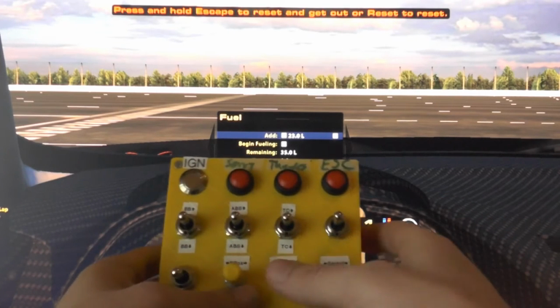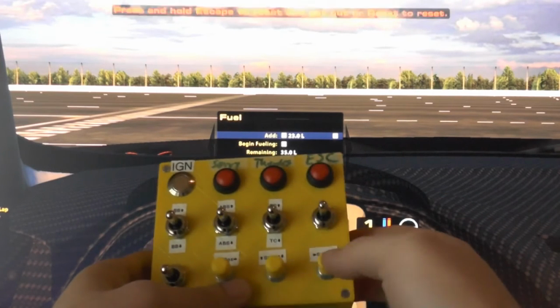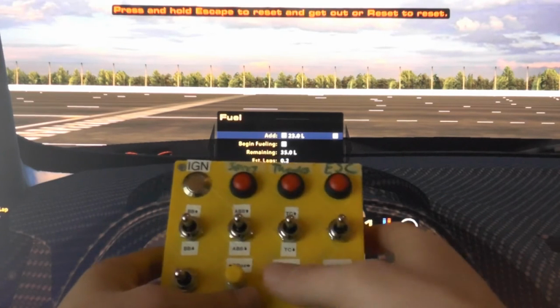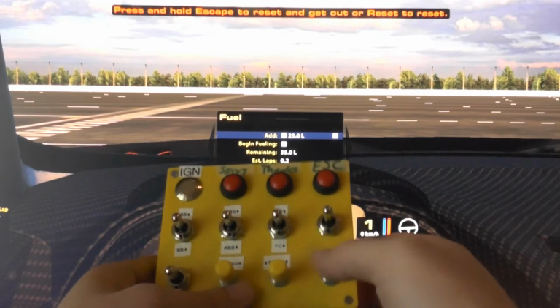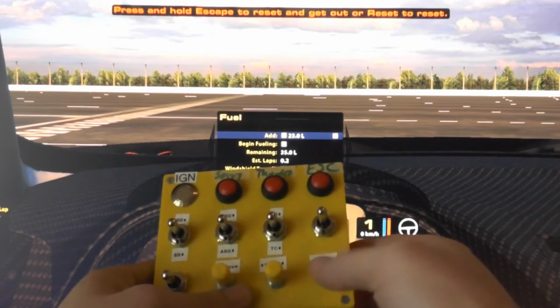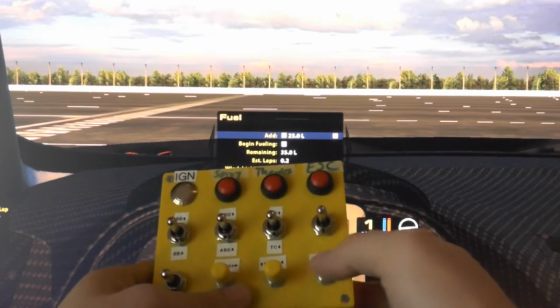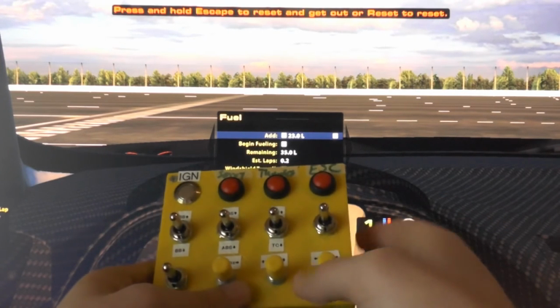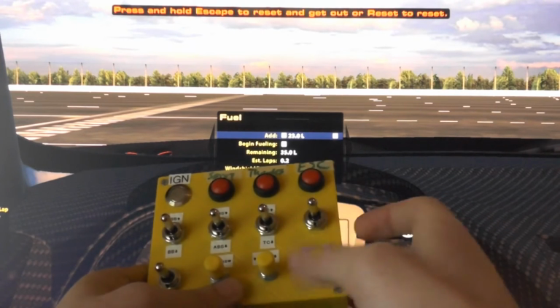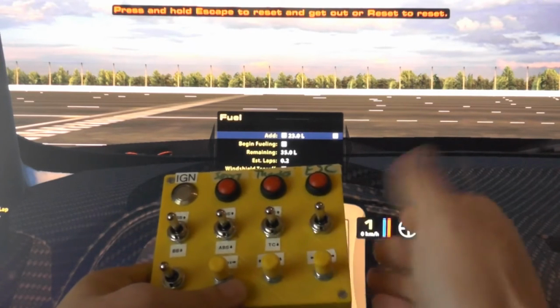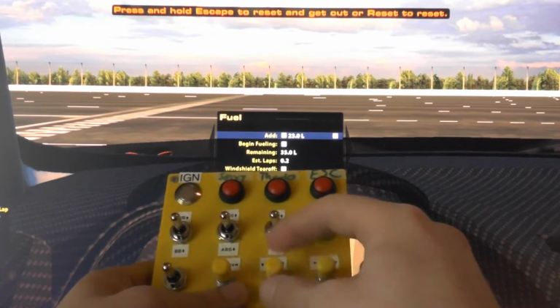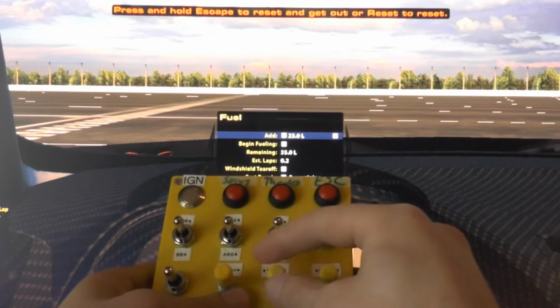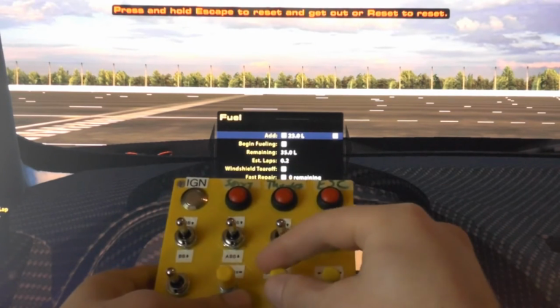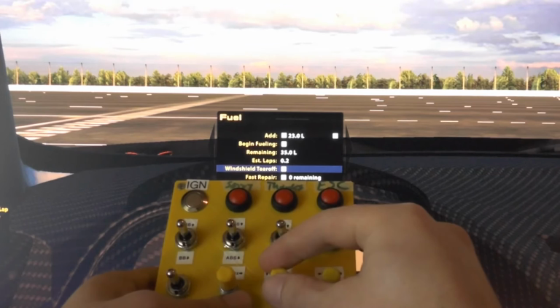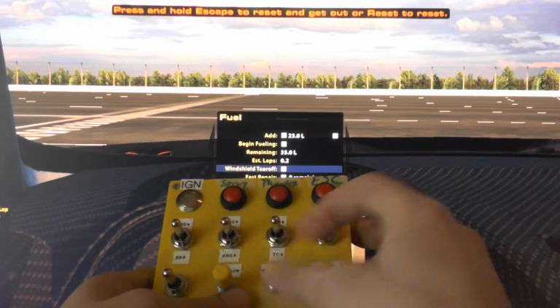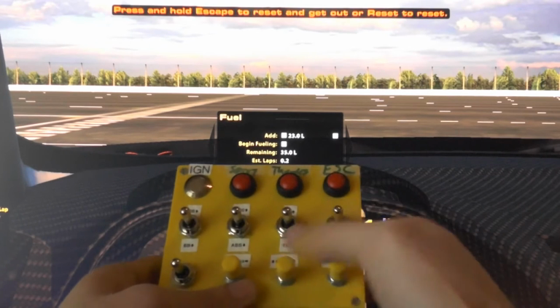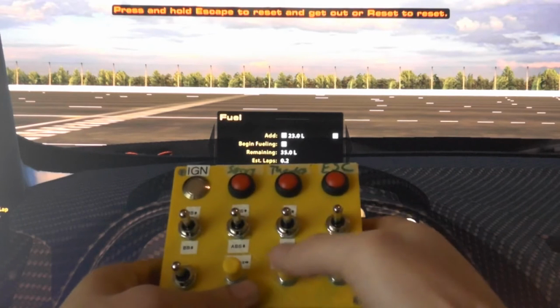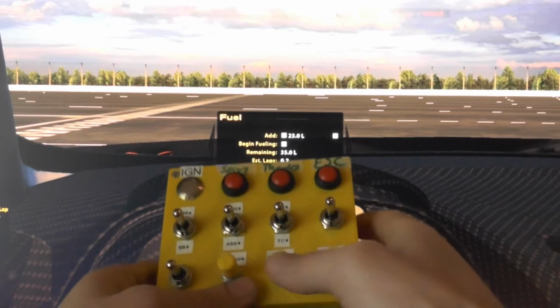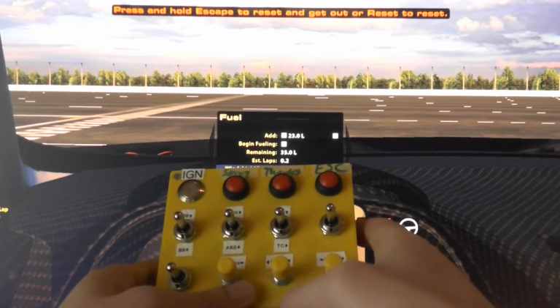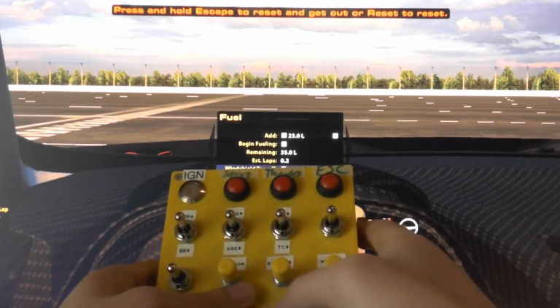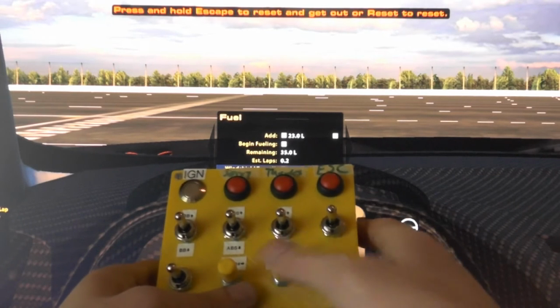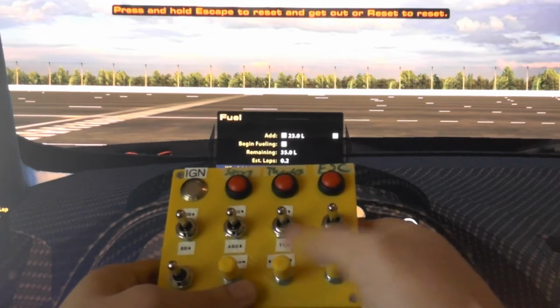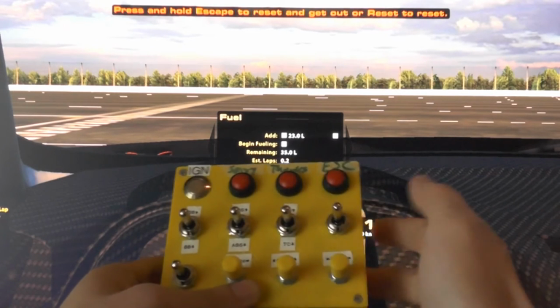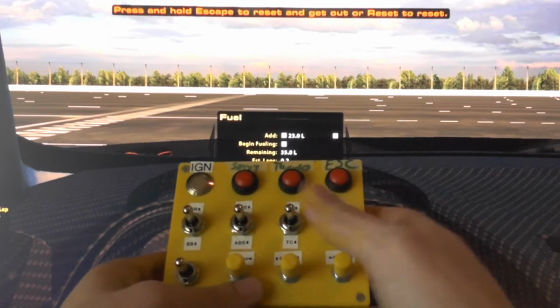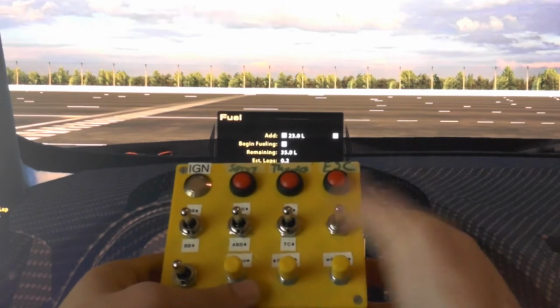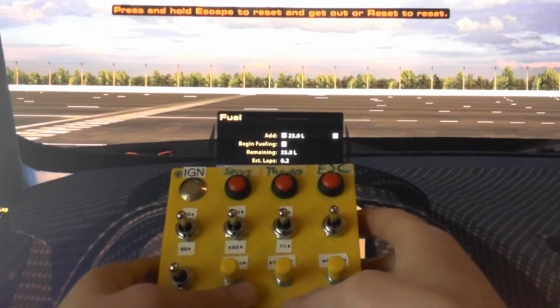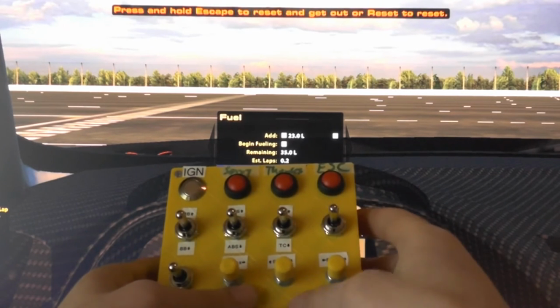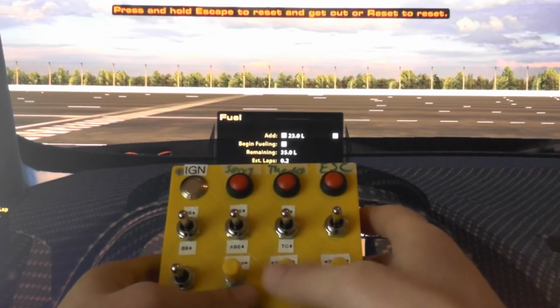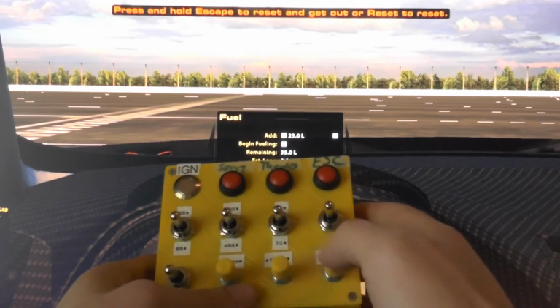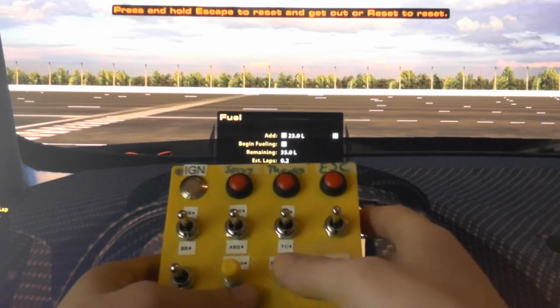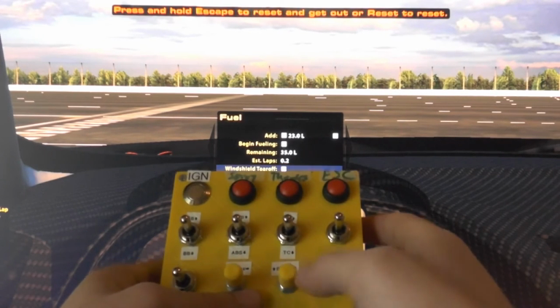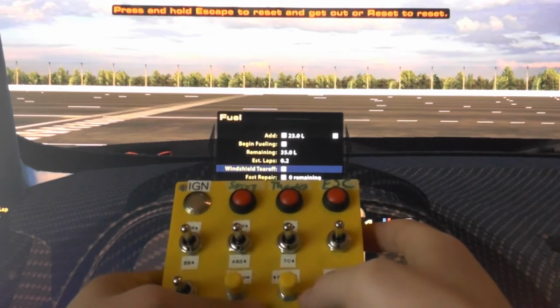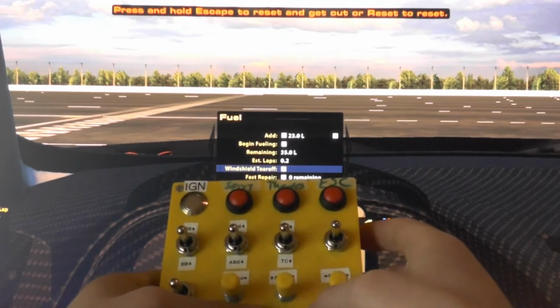Pushing these two will just toggle the select — they both have the same function right now, but these can be programmed.